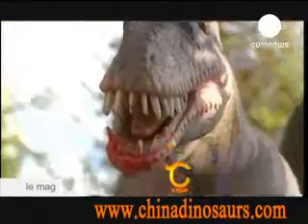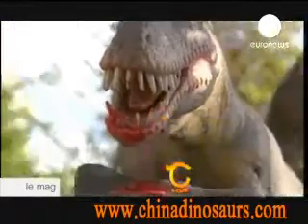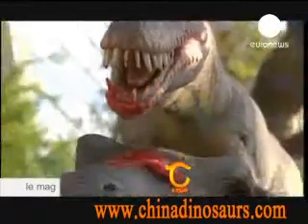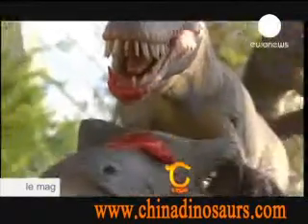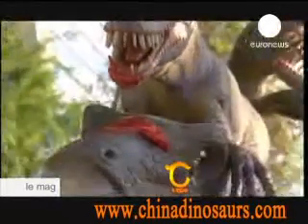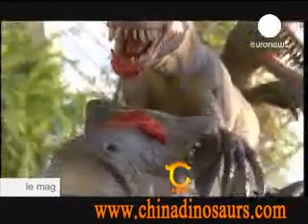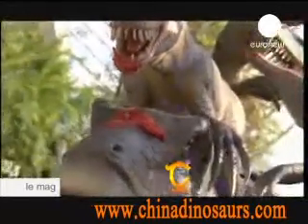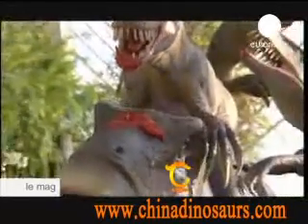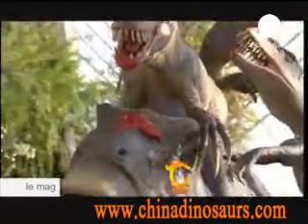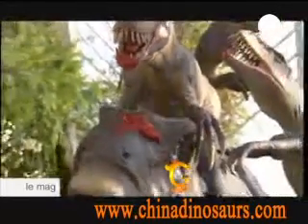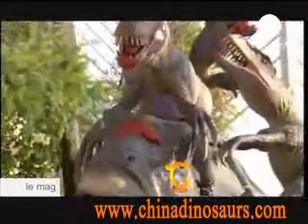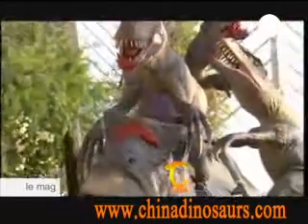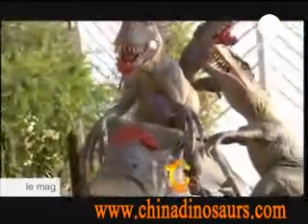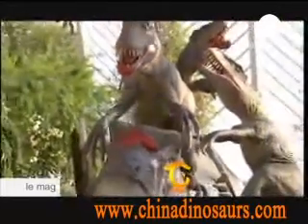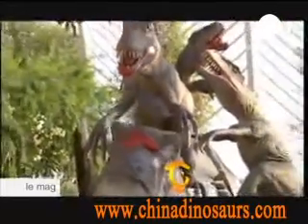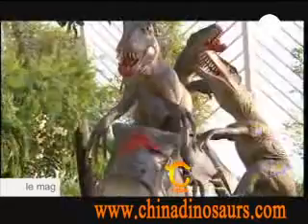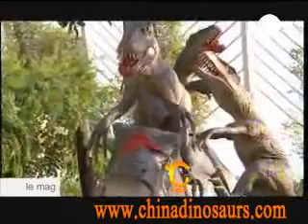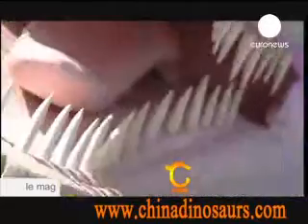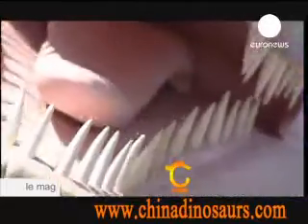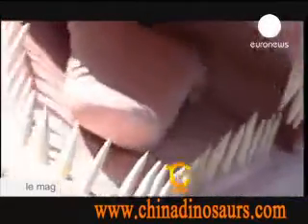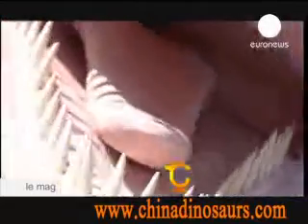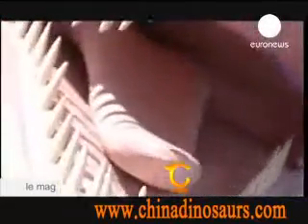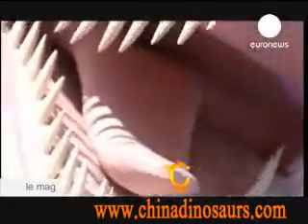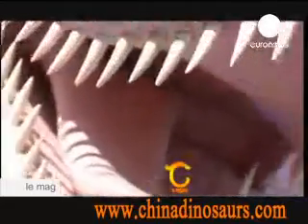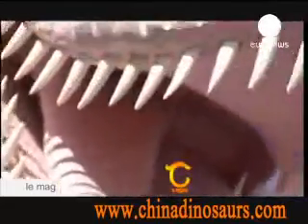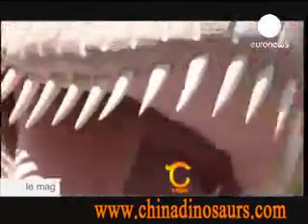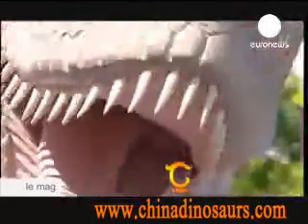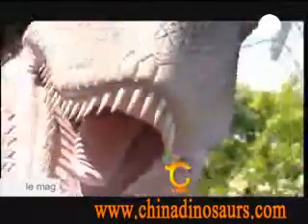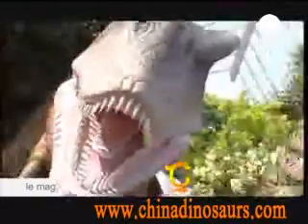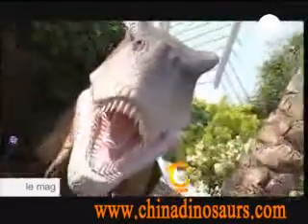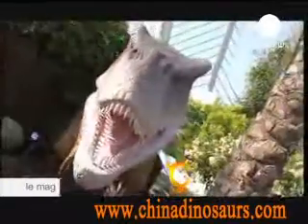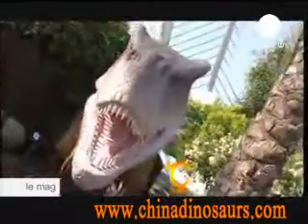You want bigger? They've got a Diplodocus, which is 27 meters long. They move, they roar, they frighten children.